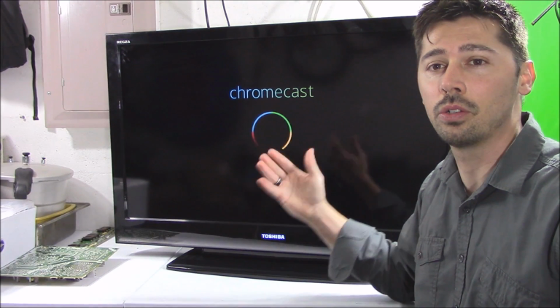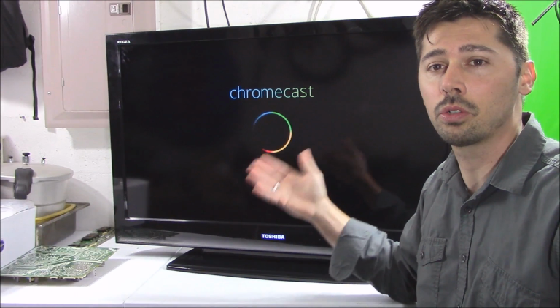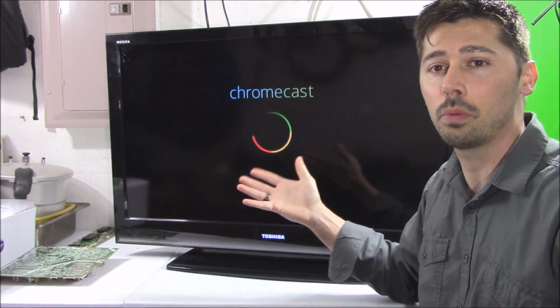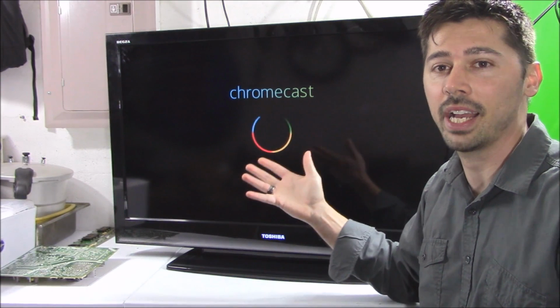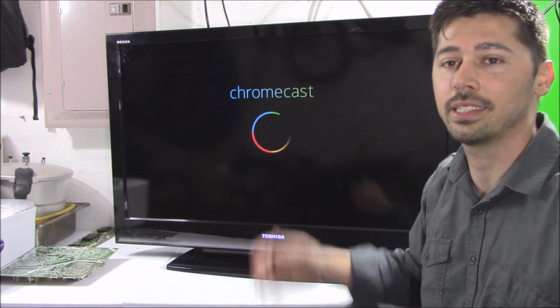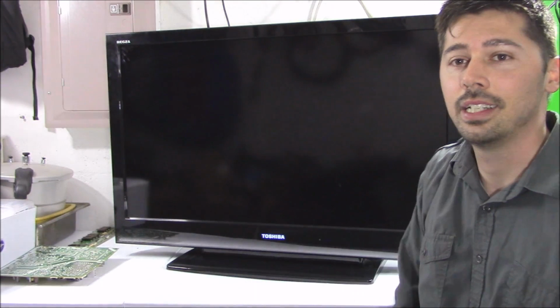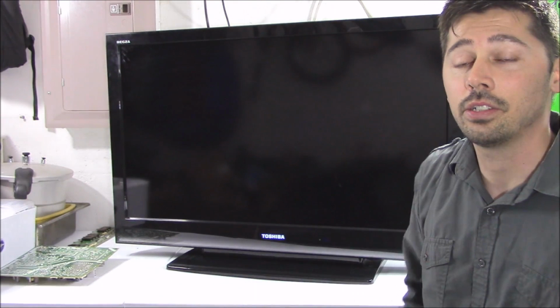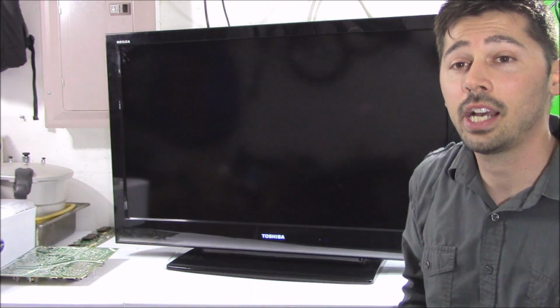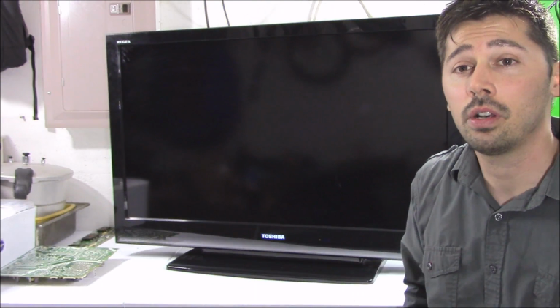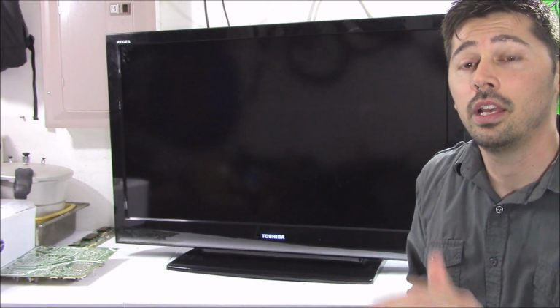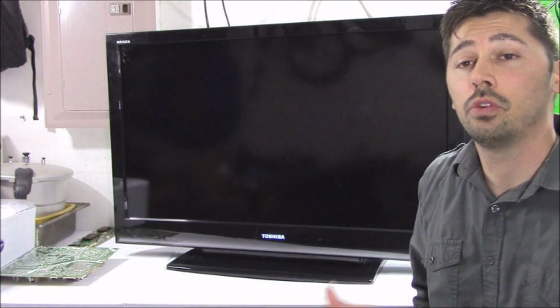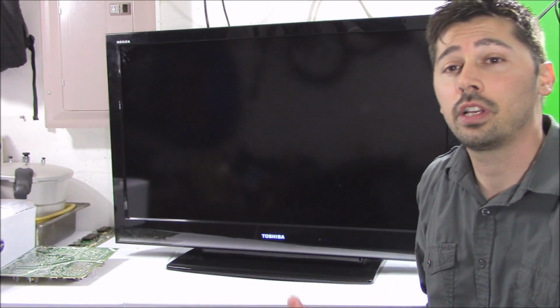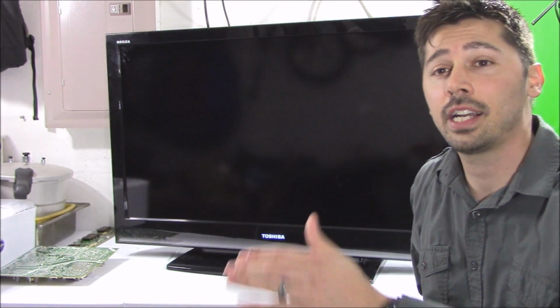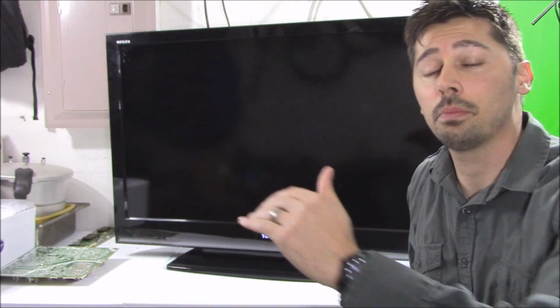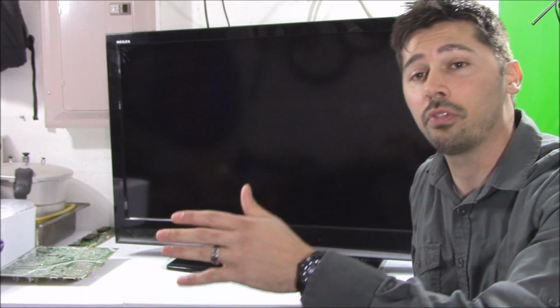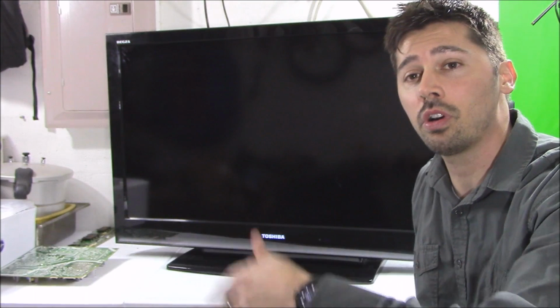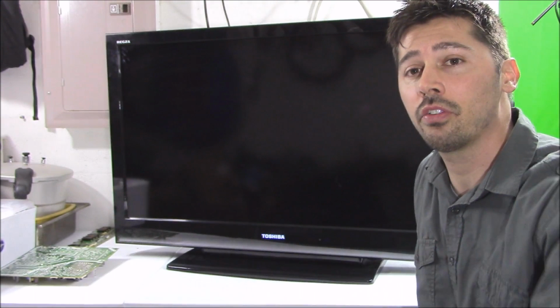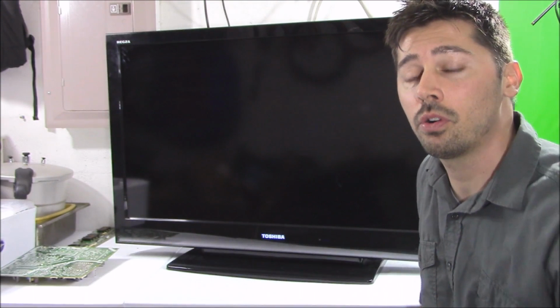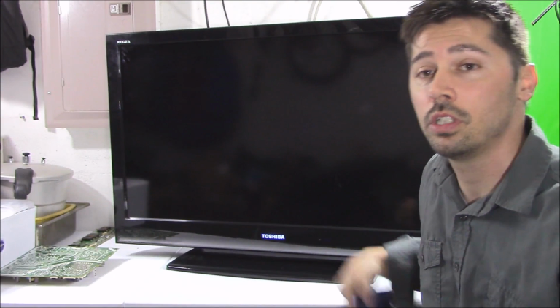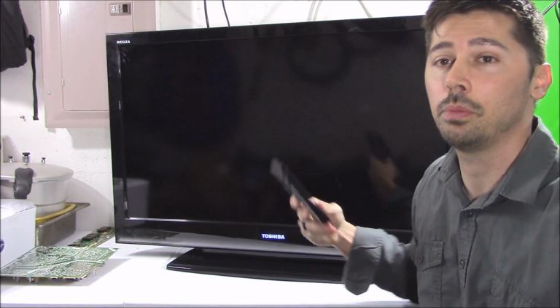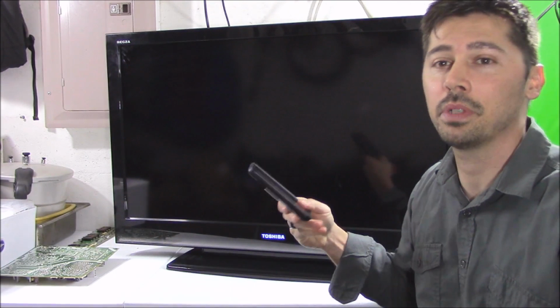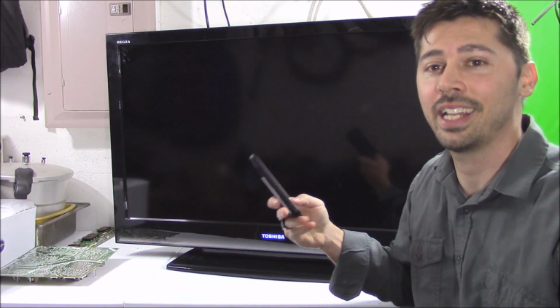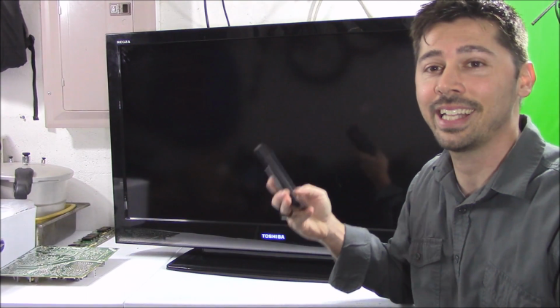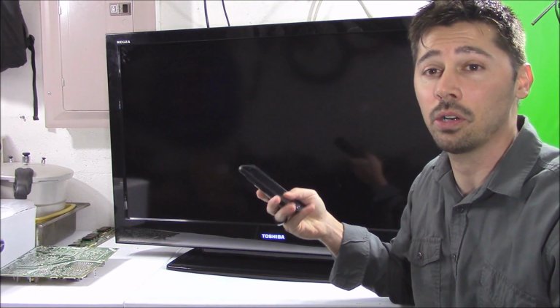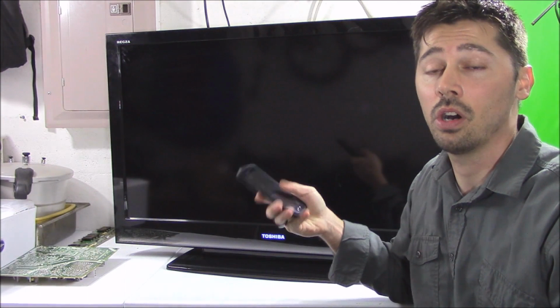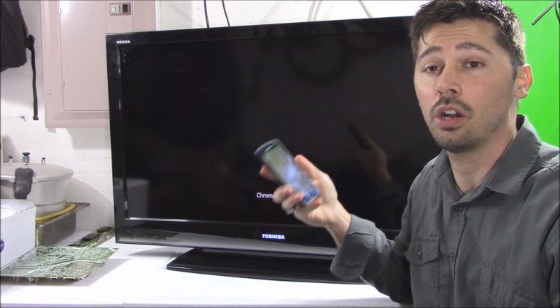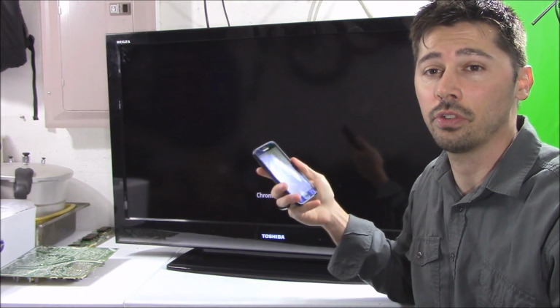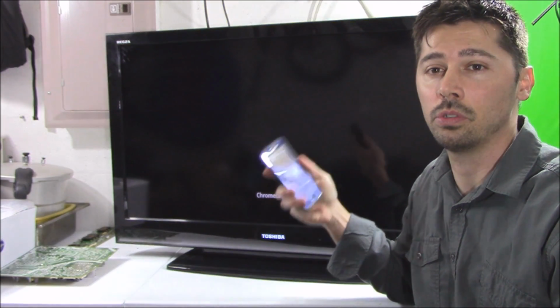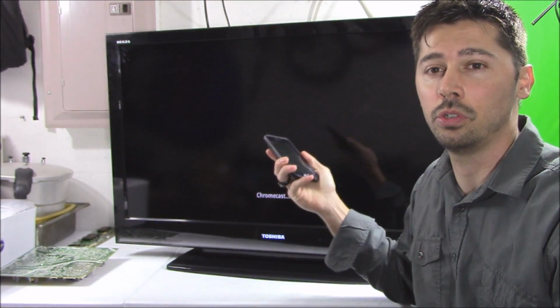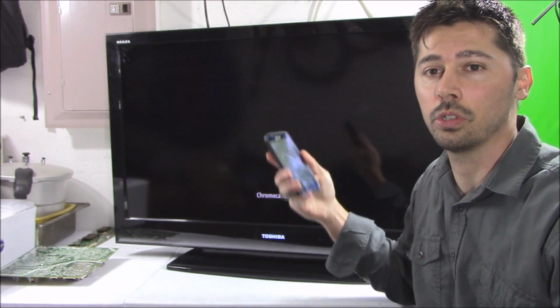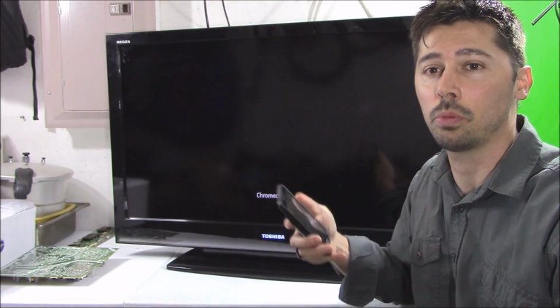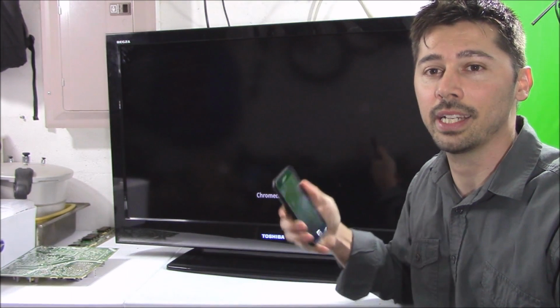After you factory reset the Chromecast, if you couldn't connect before on your phone, you should be able to connect now on your phone to your Chromecast.